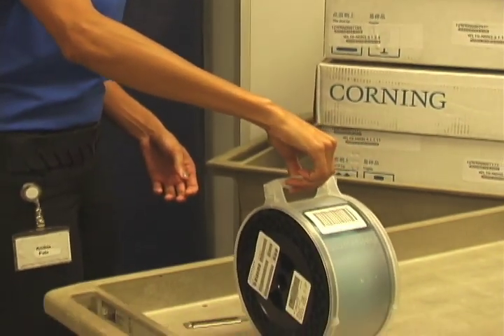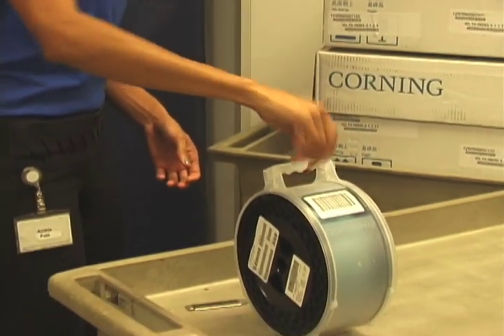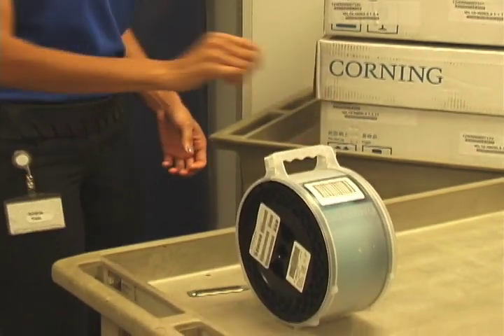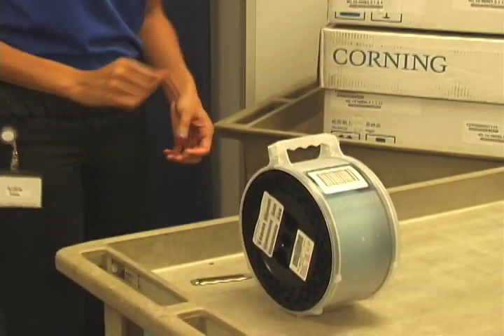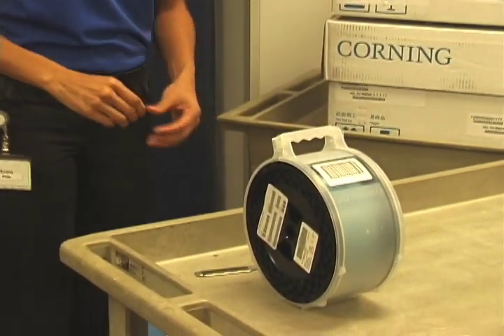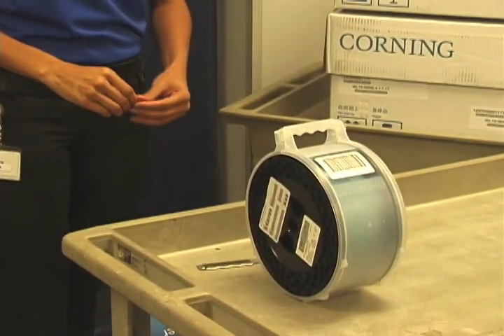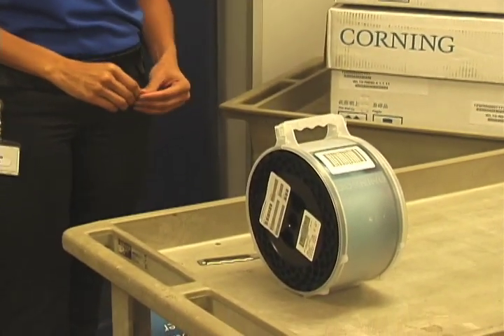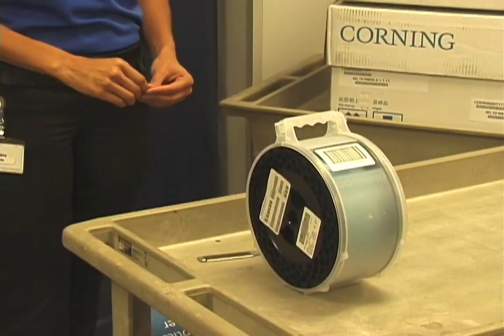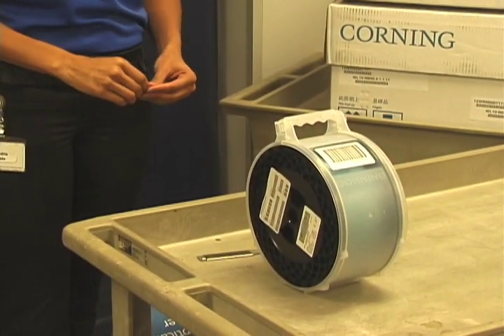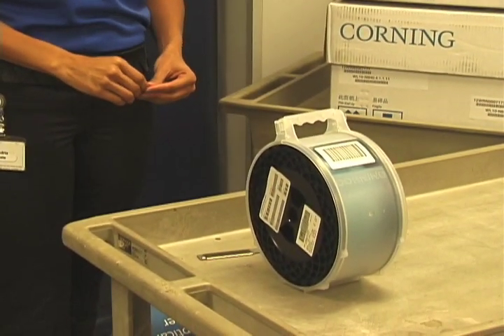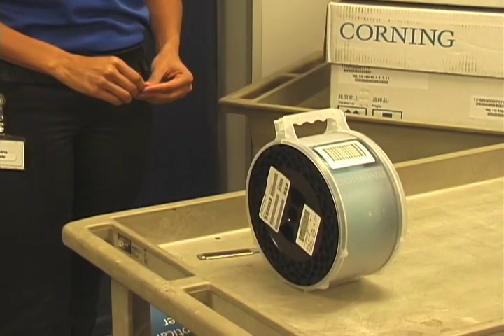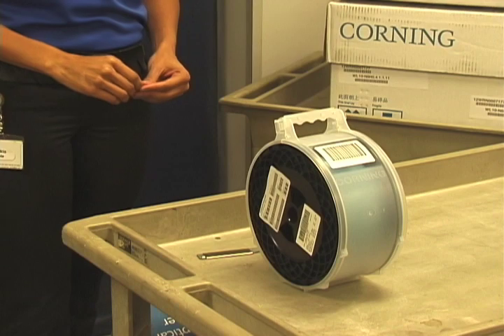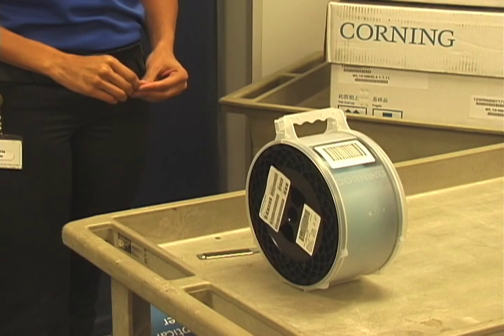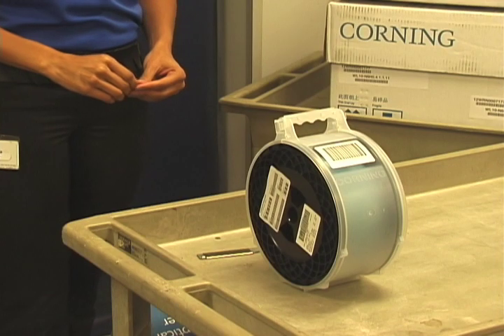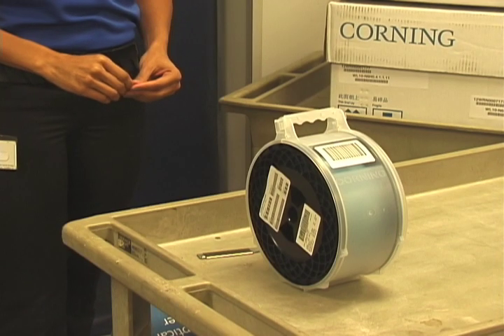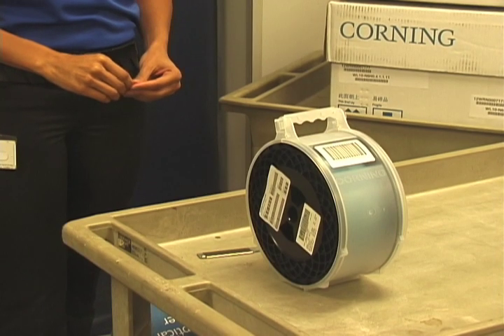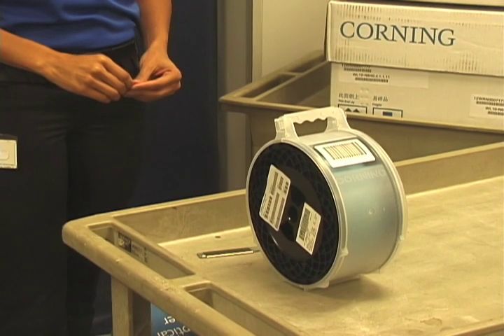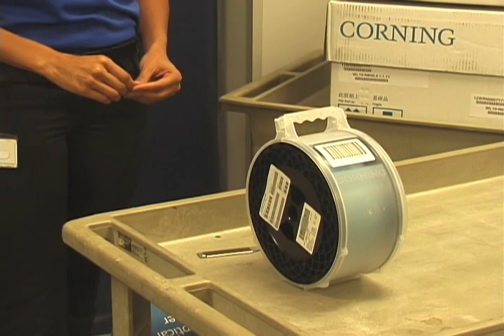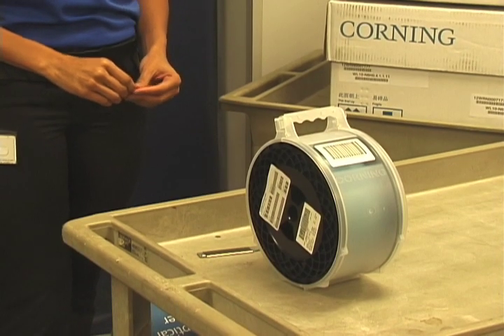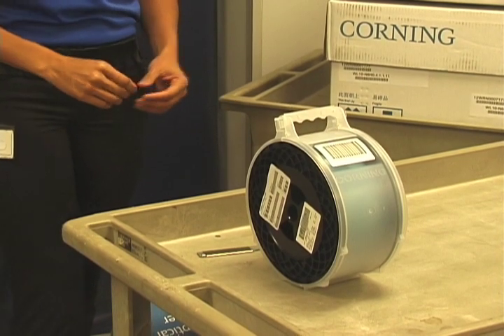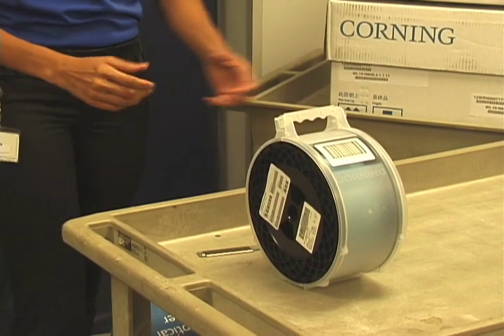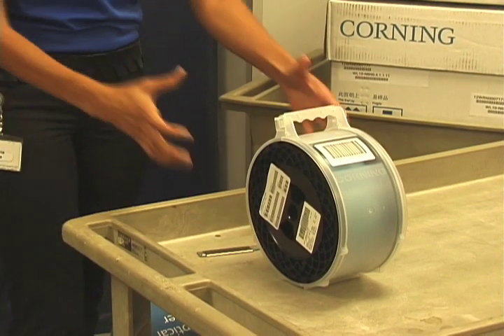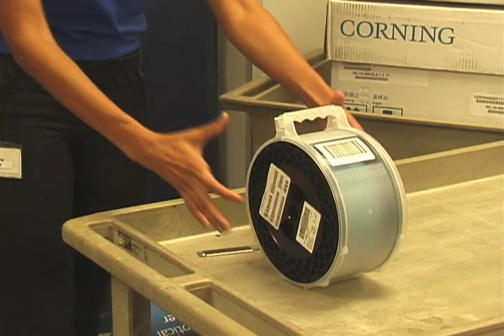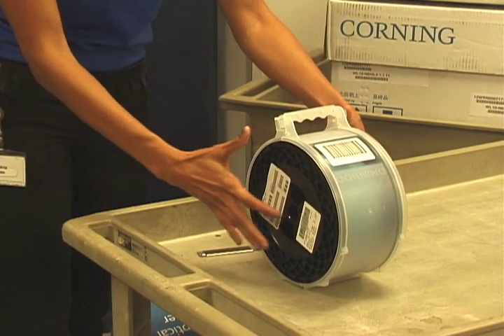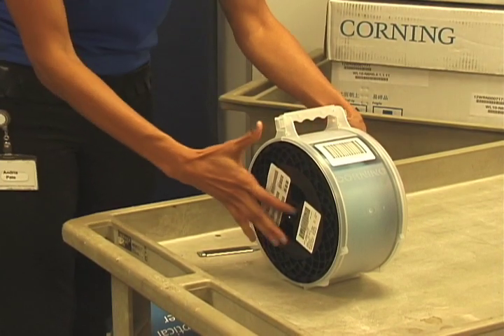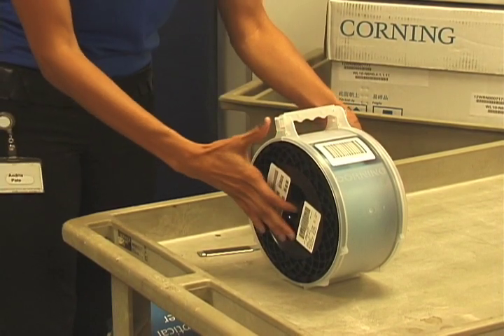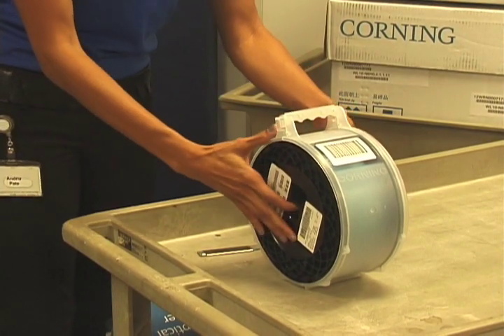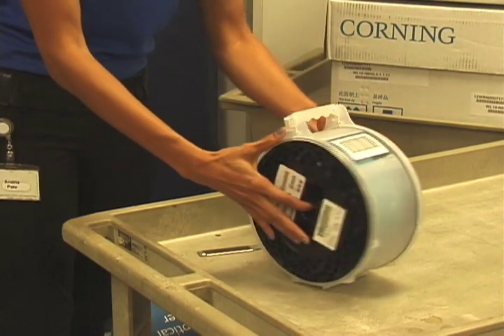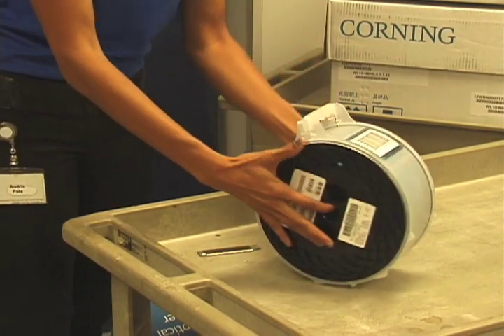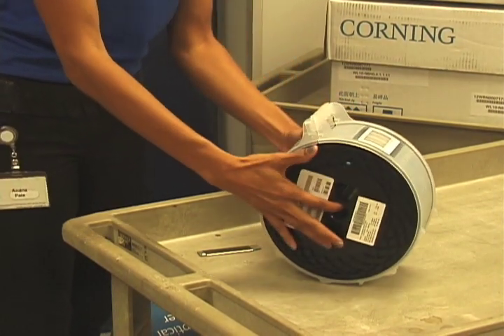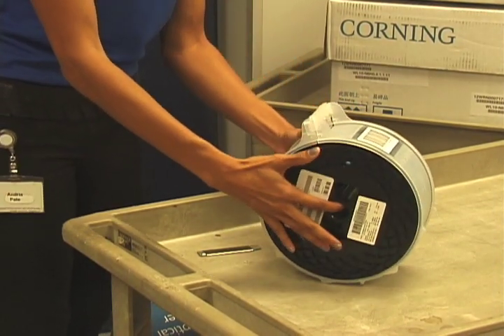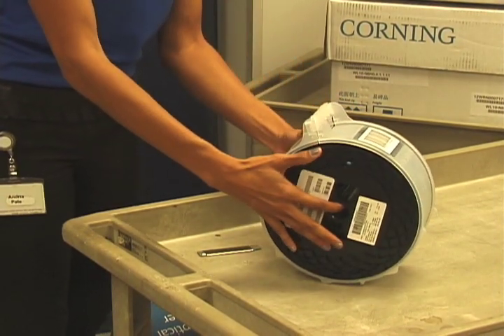If for any reason you need to transport a reel without the spool cover on it, handle it through the arbor holes.